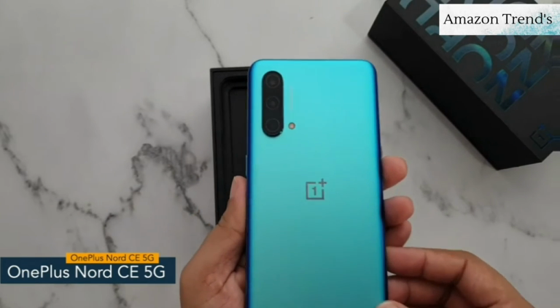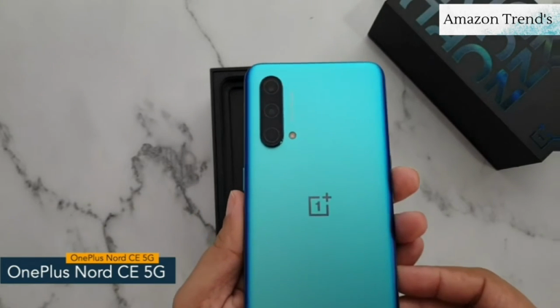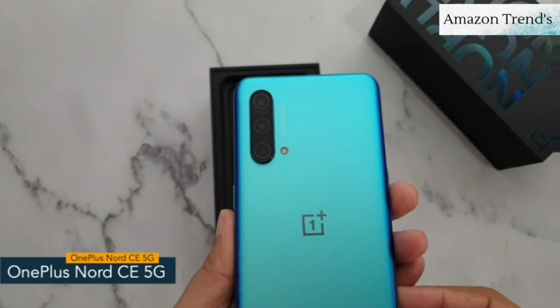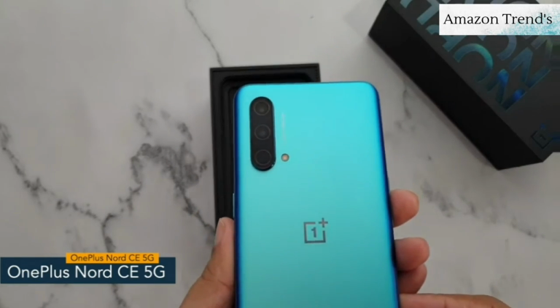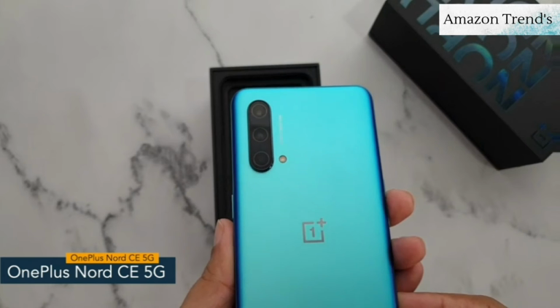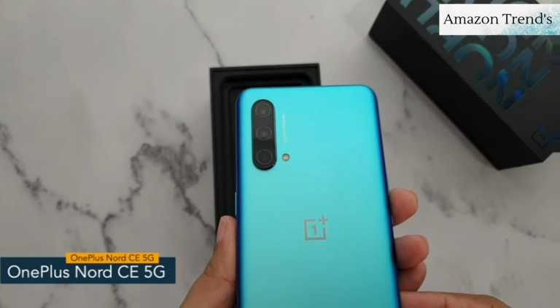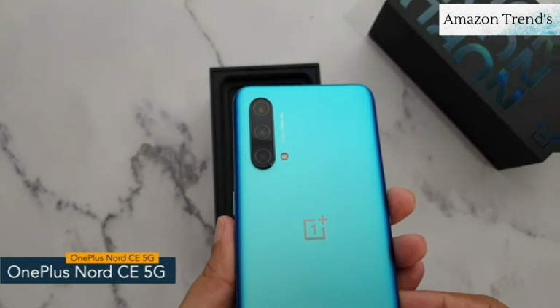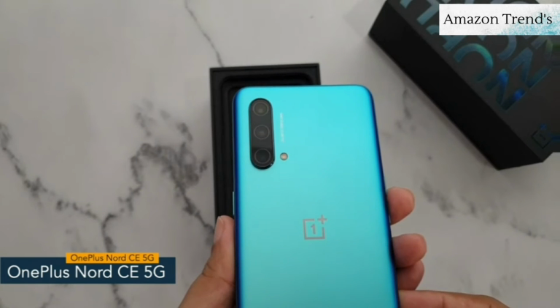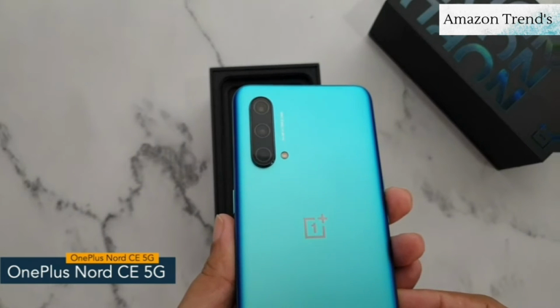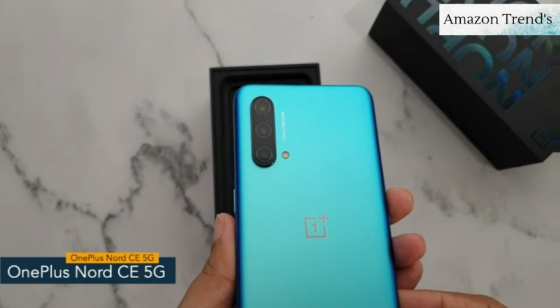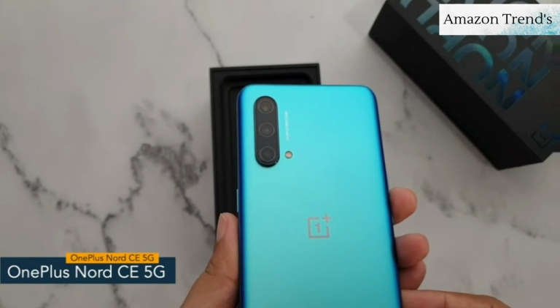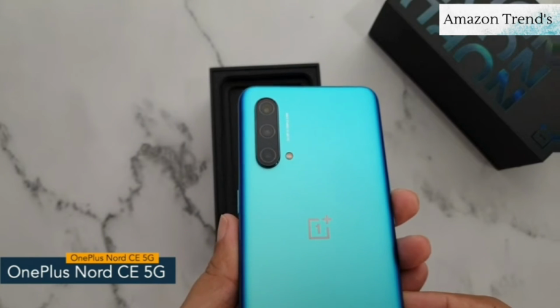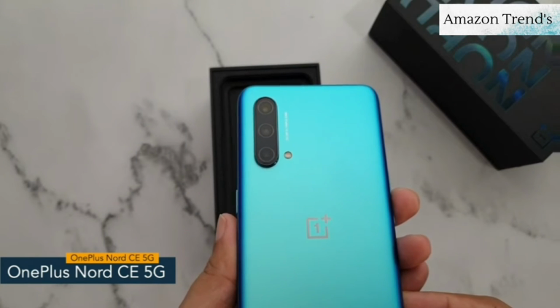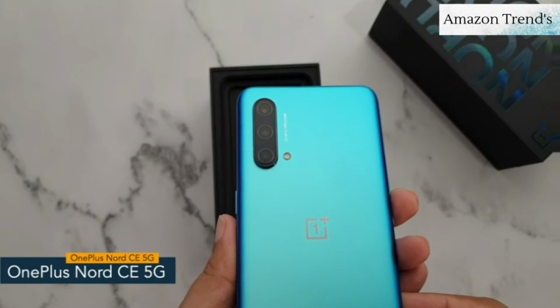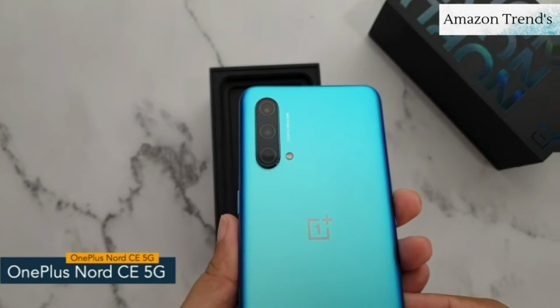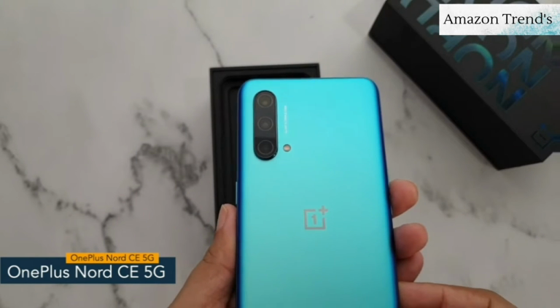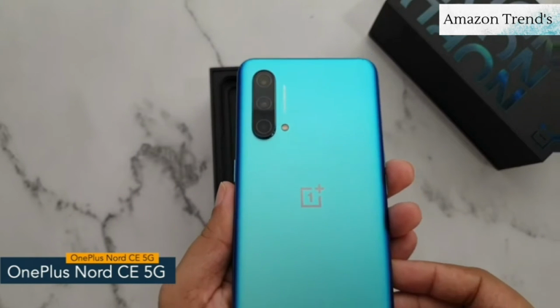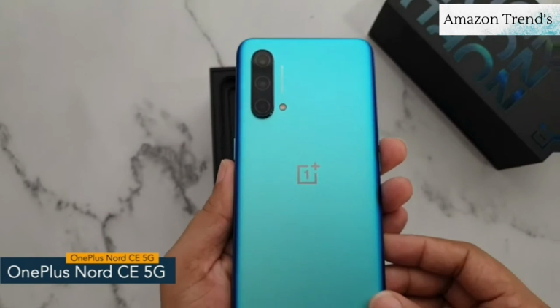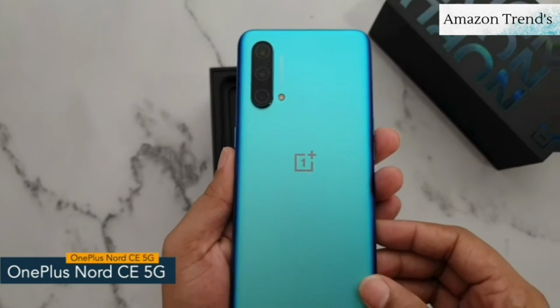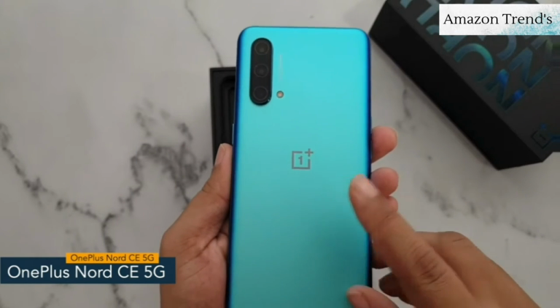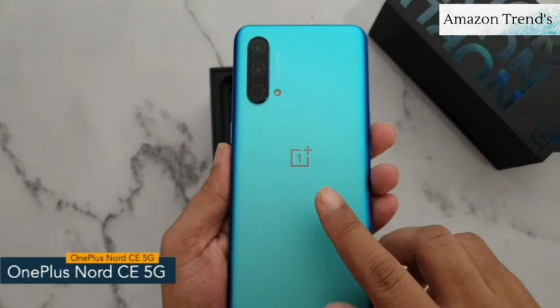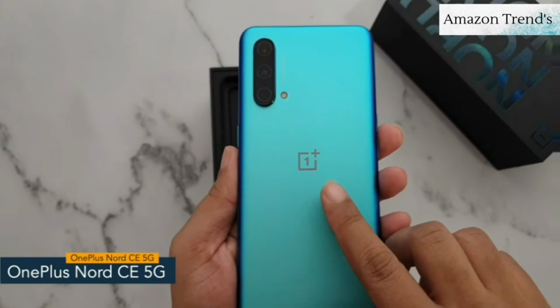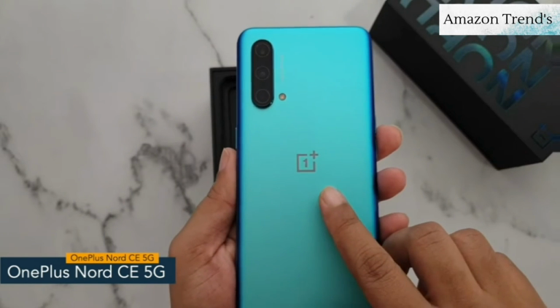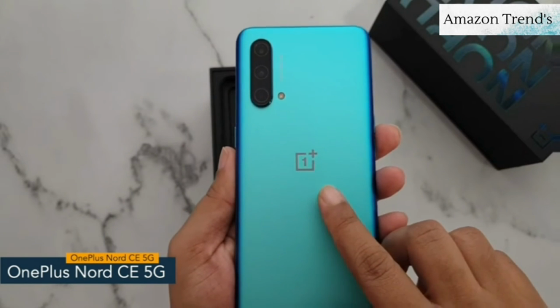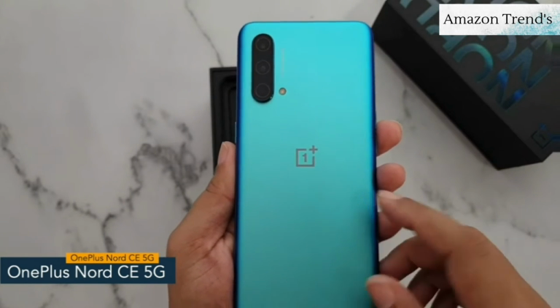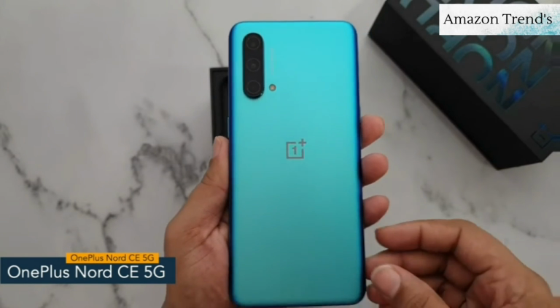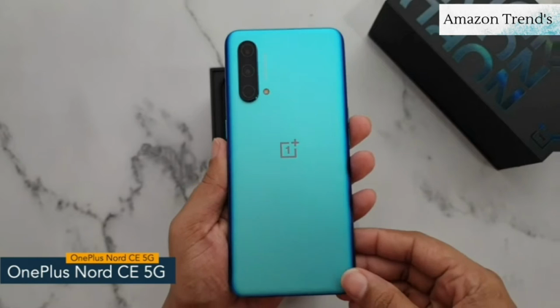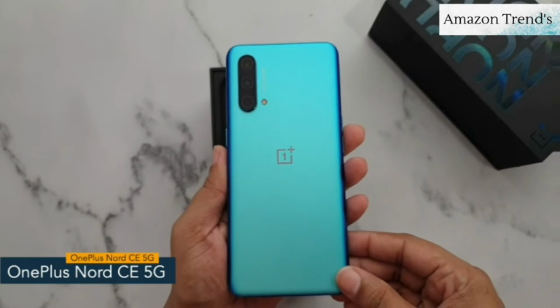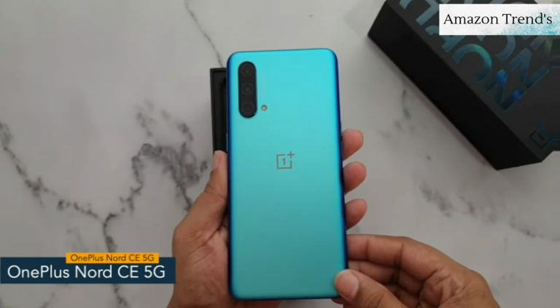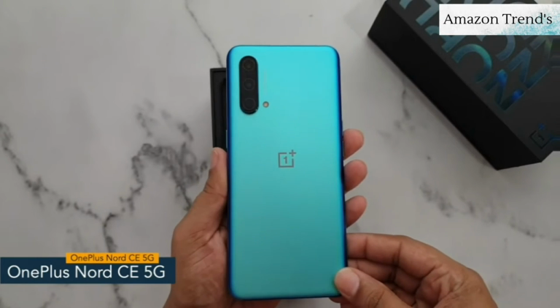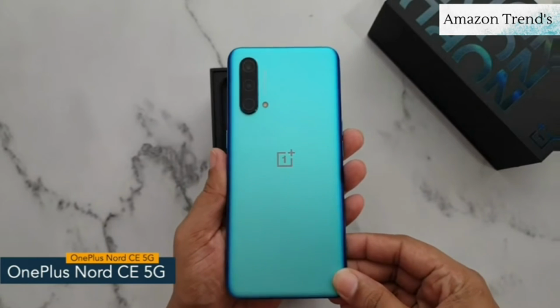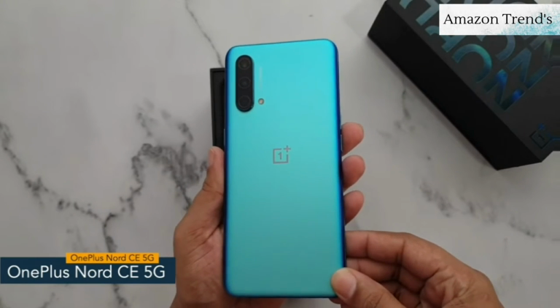At the back, the smartphone is fitted with a triple camera setup, and here you can also see the OnePlus logo.